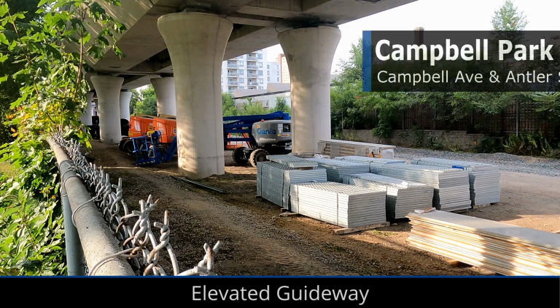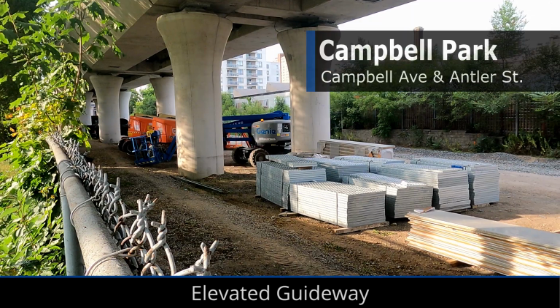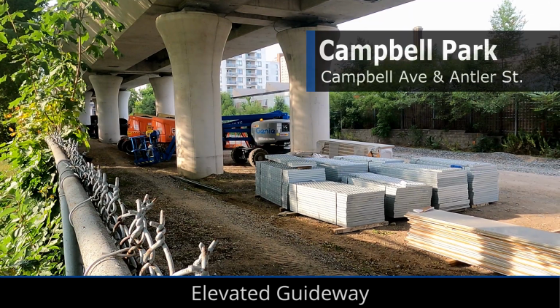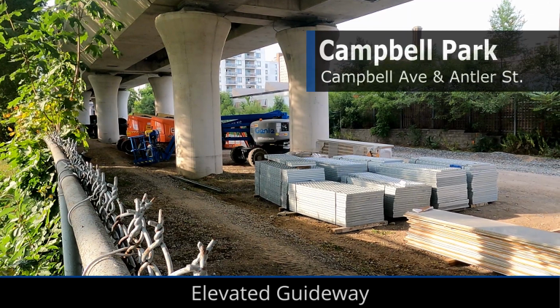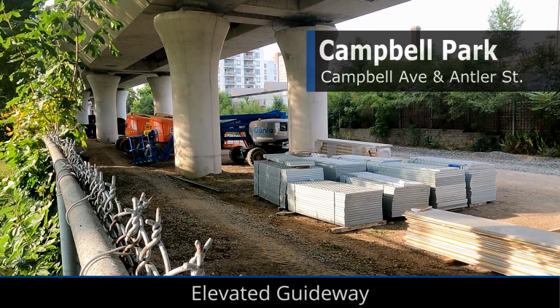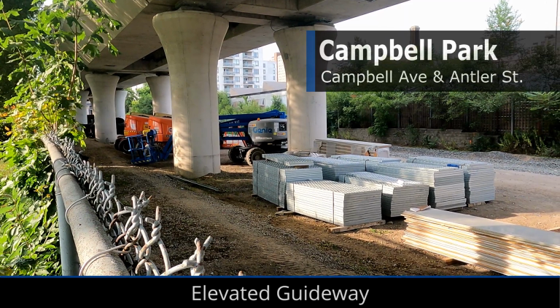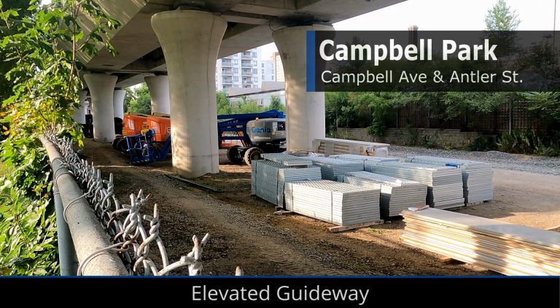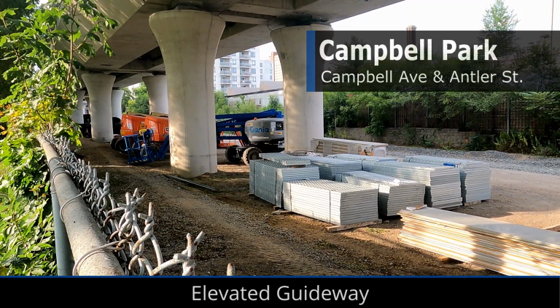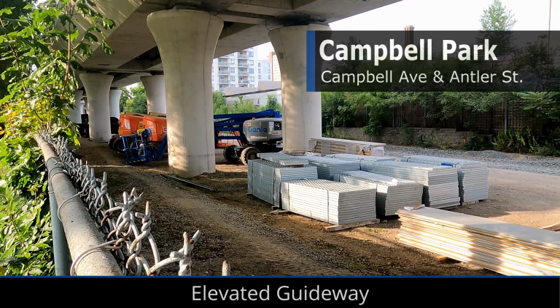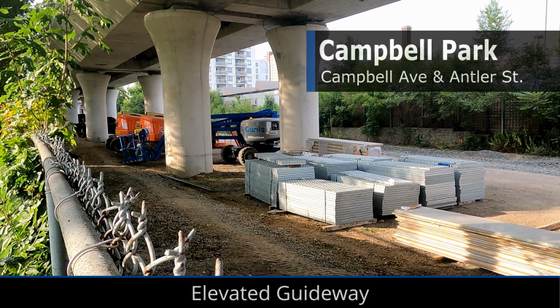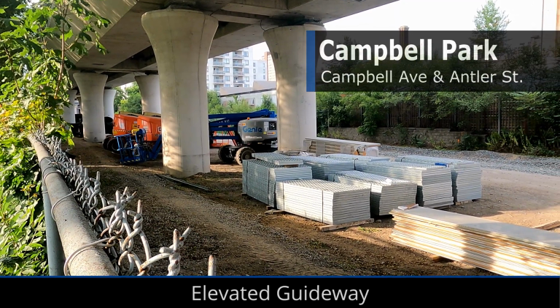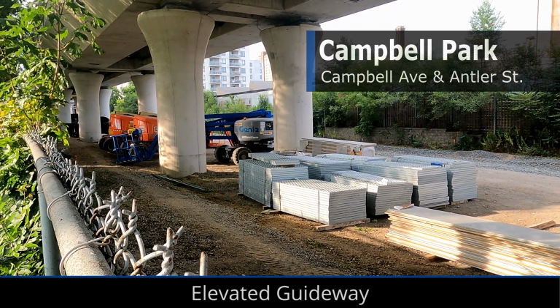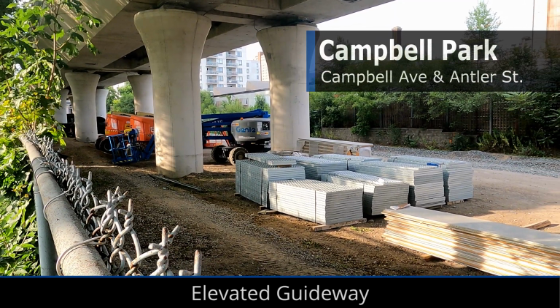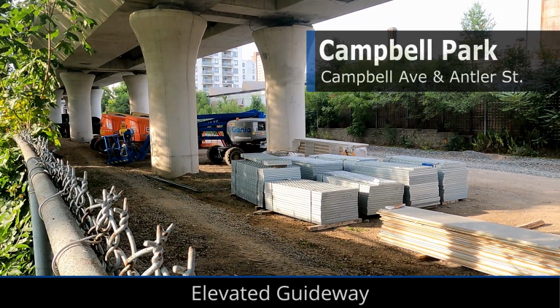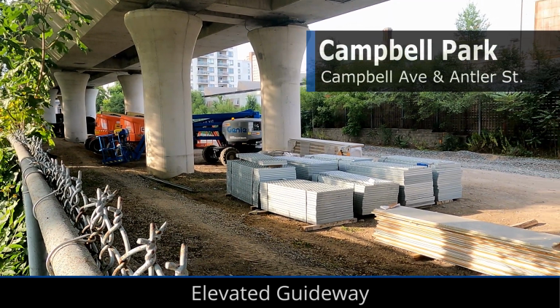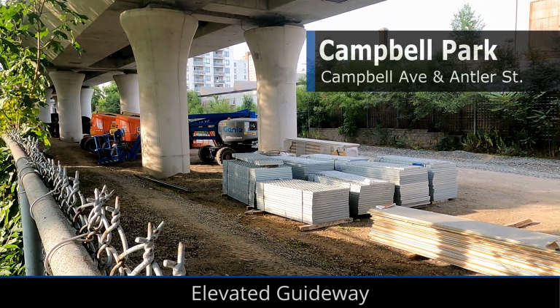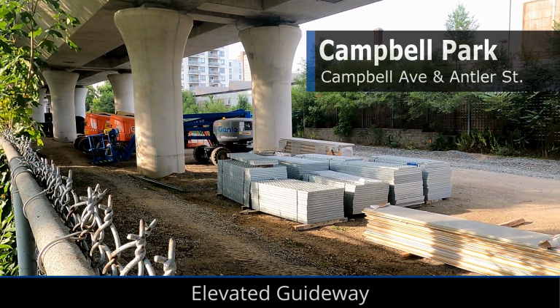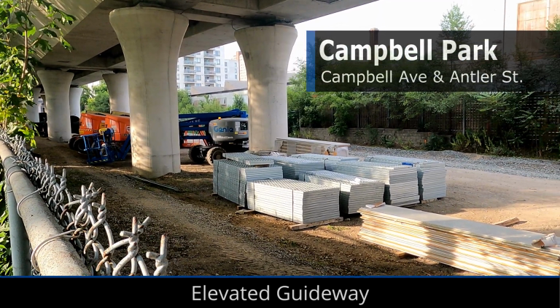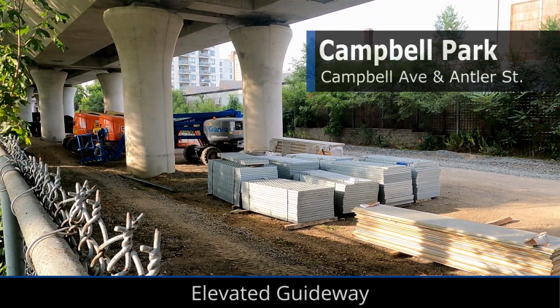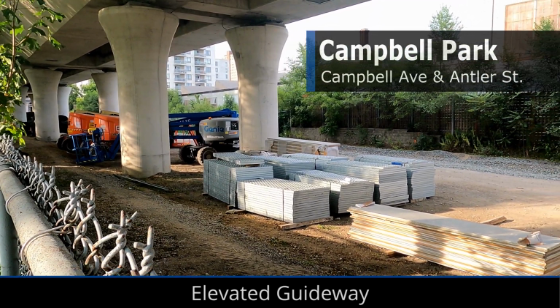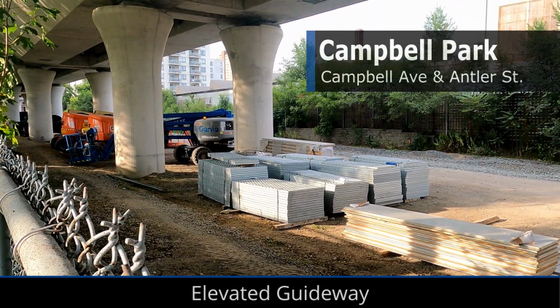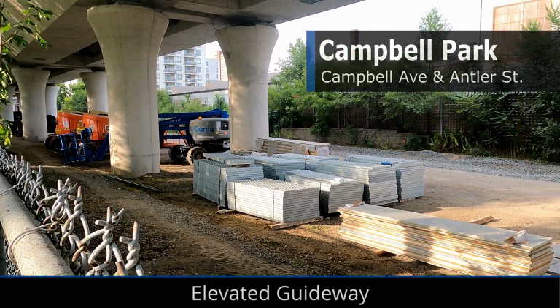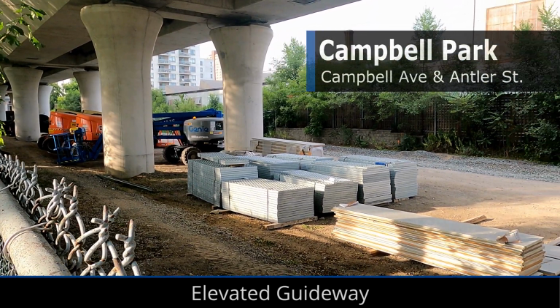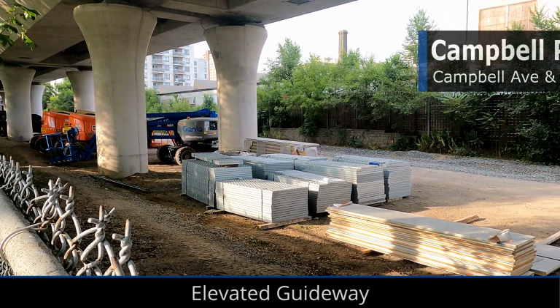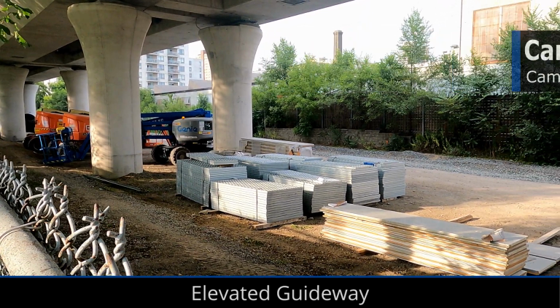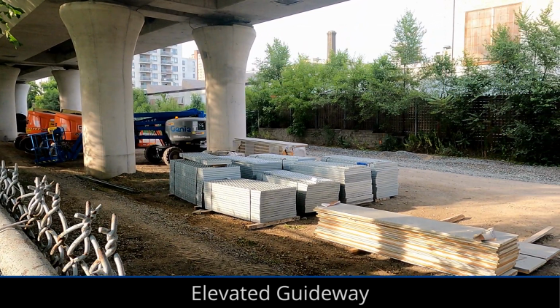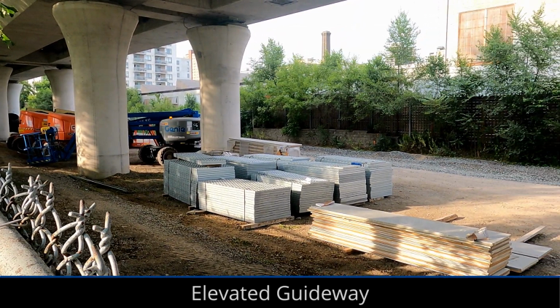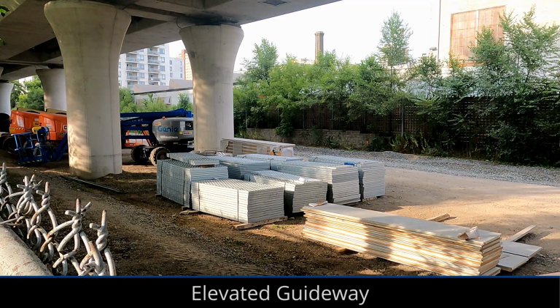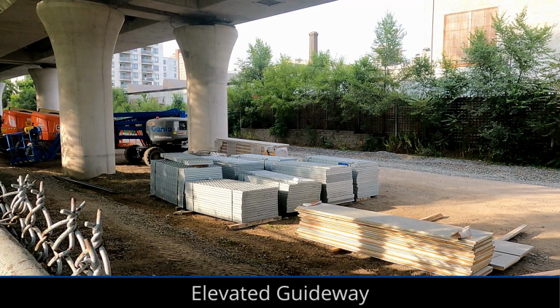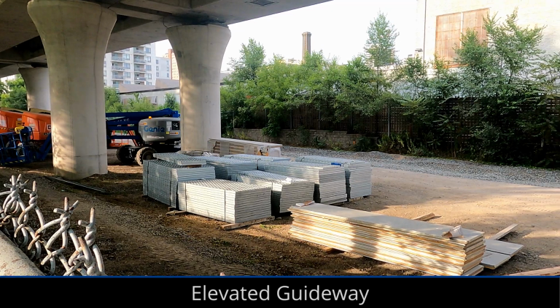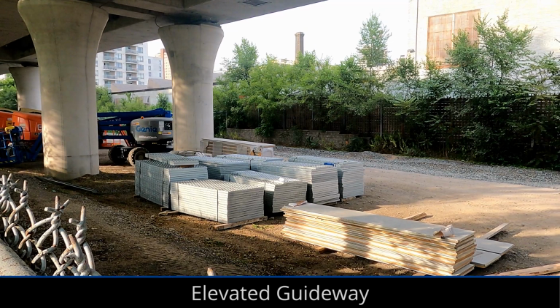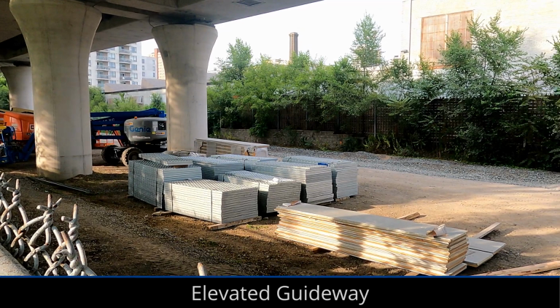Near Campbell Park, cladding on the guideway hasn't started yet, but the site underneath the guideway has been cleaned up a little bit.